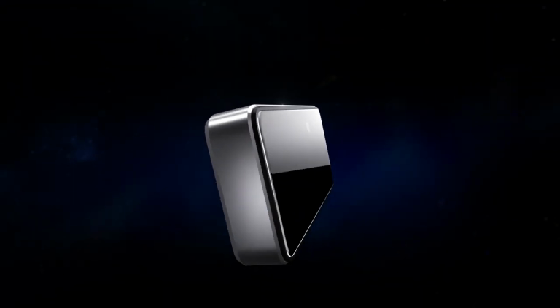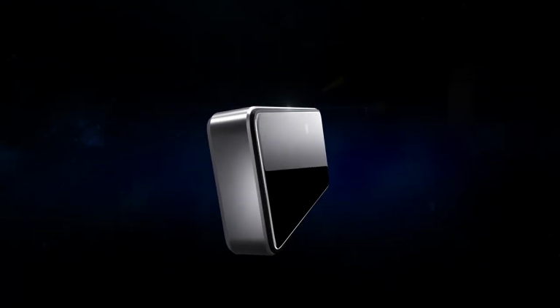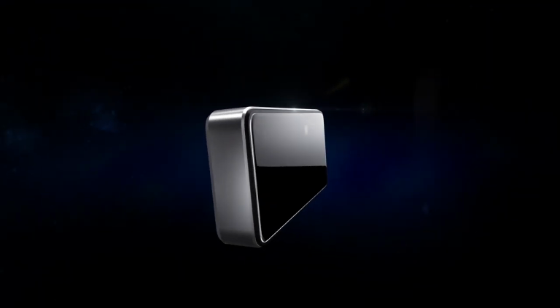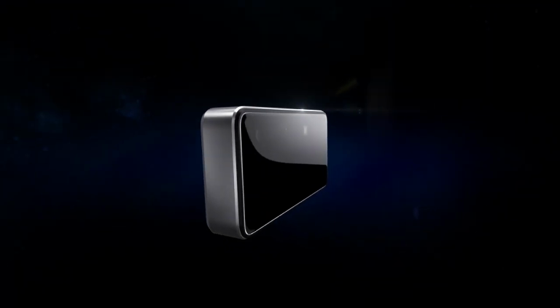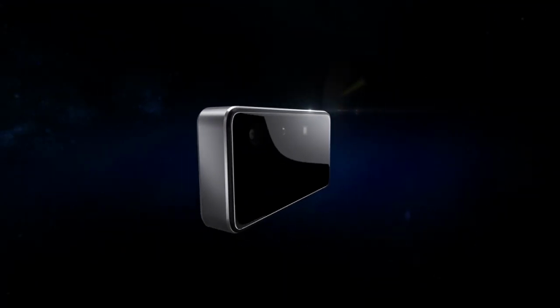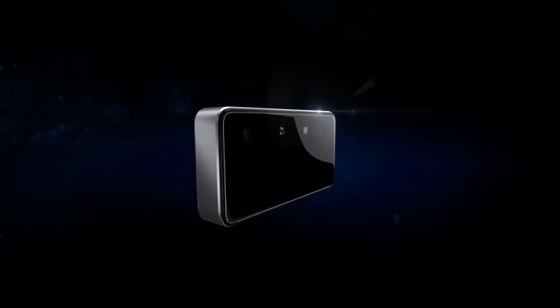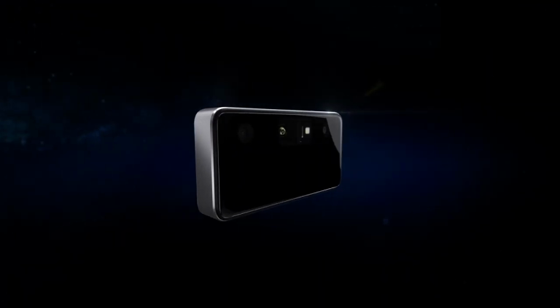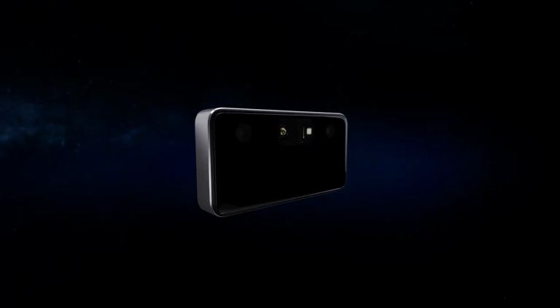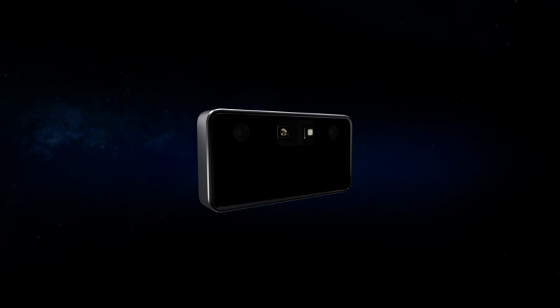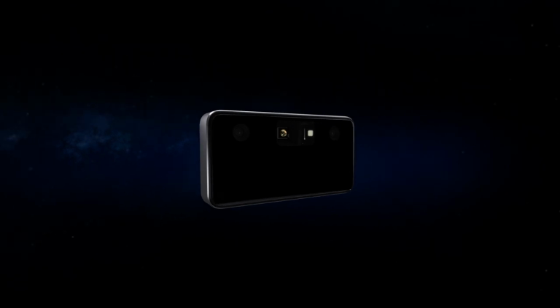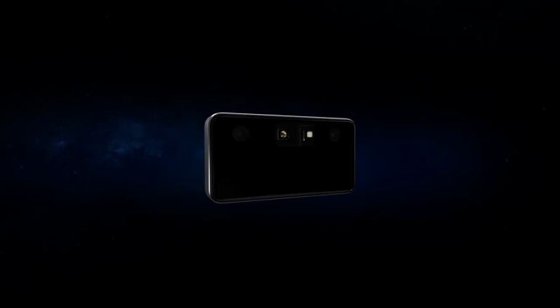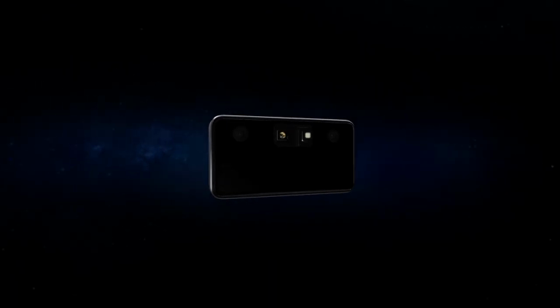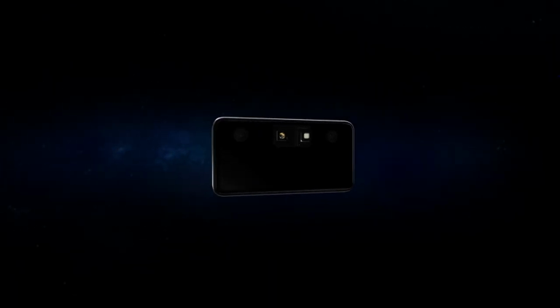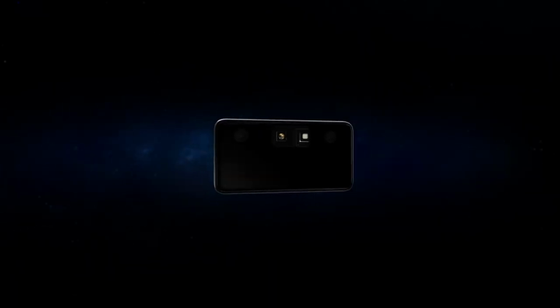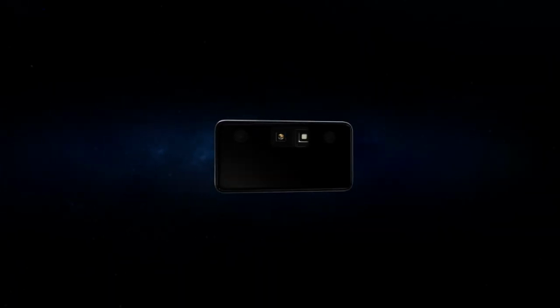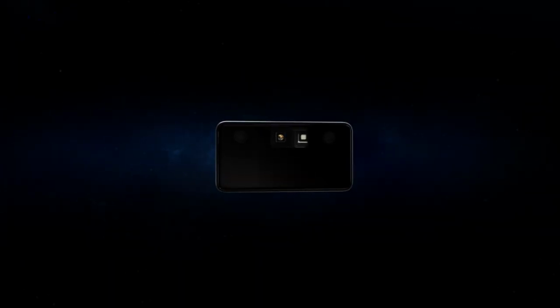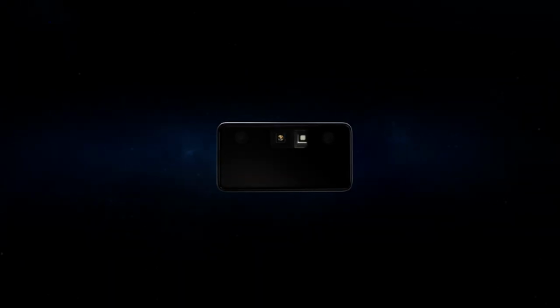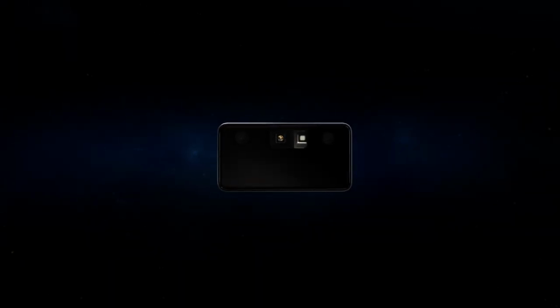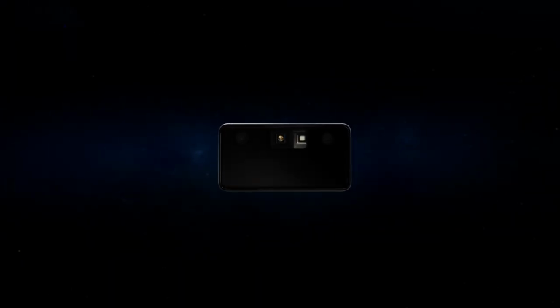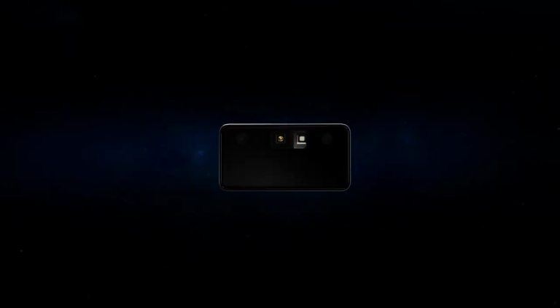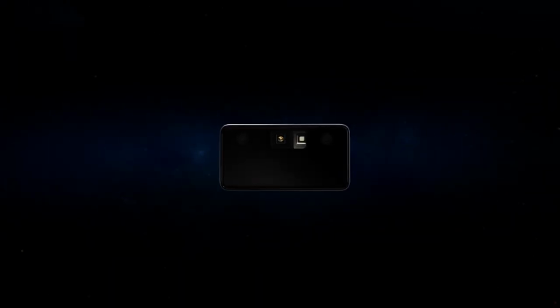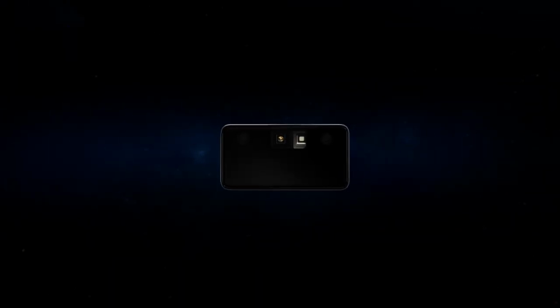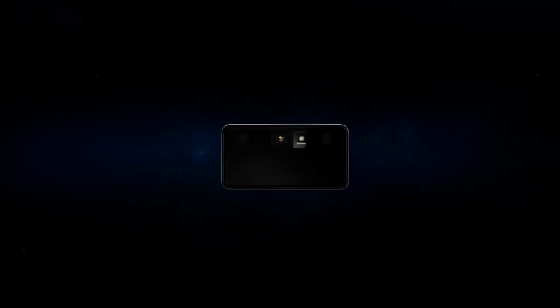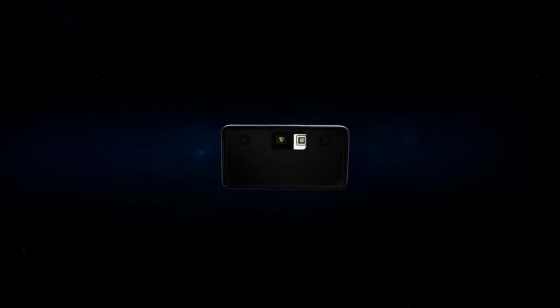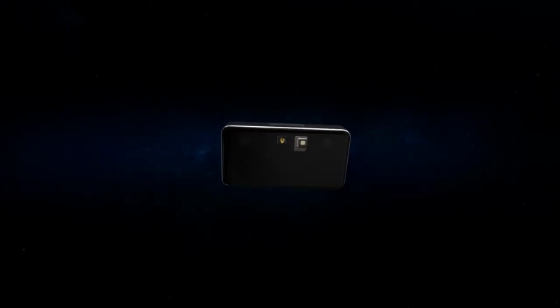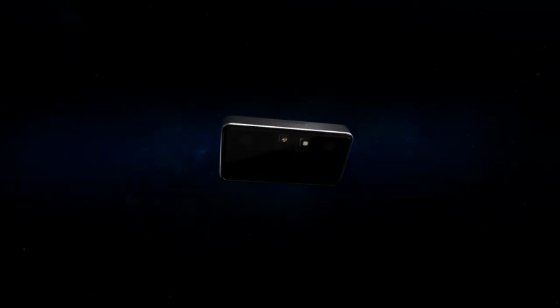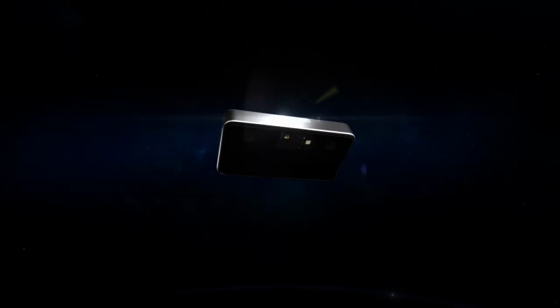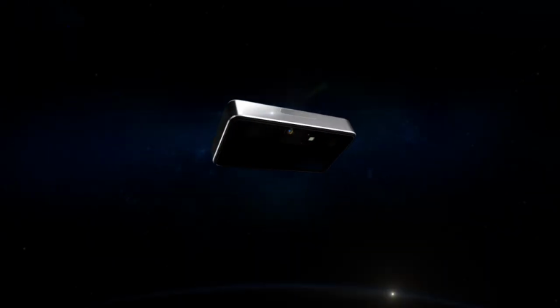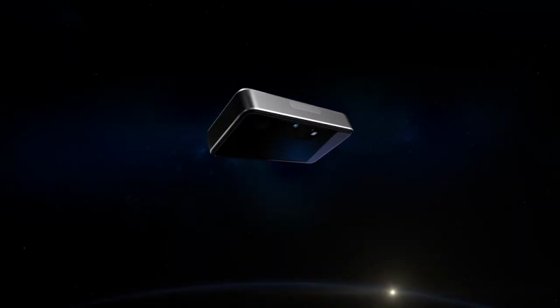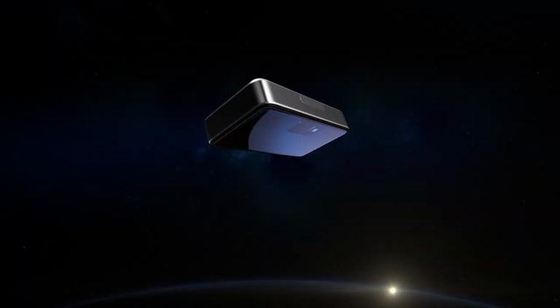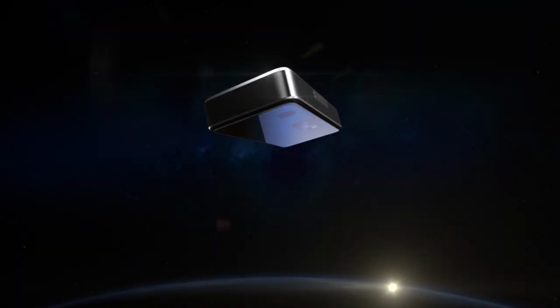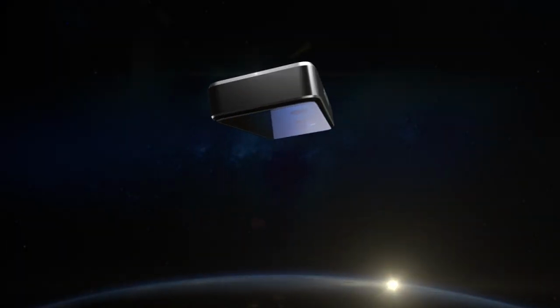Available in both peripheral and module, Intel RealSense ID is the future of facial authentication.